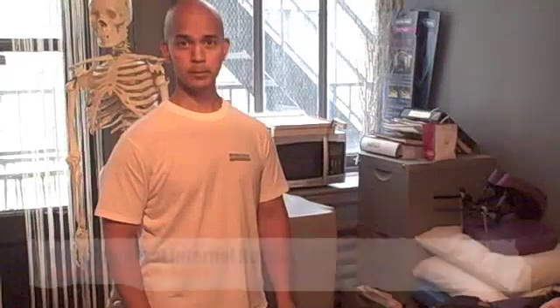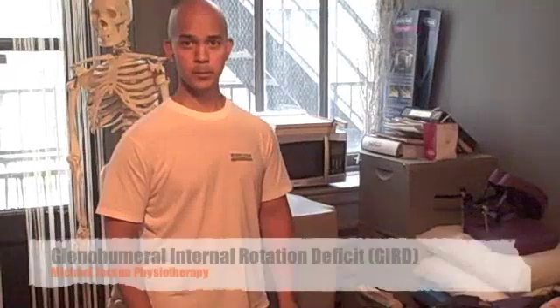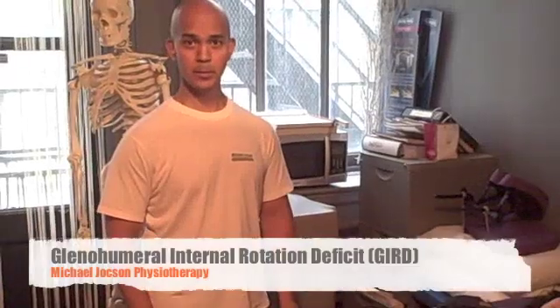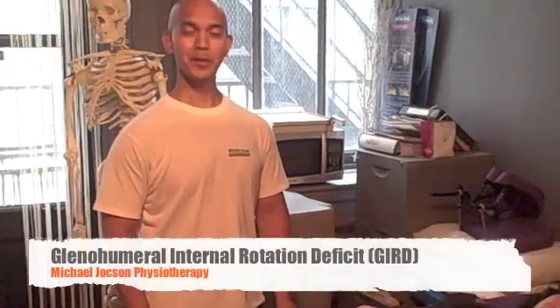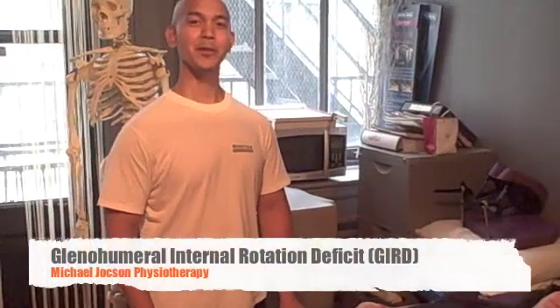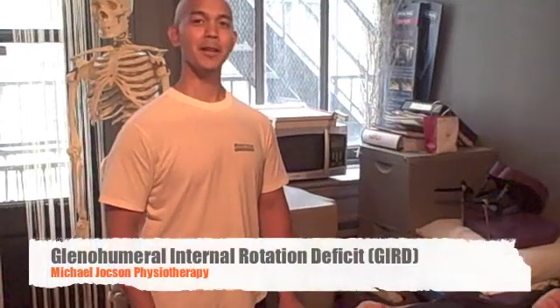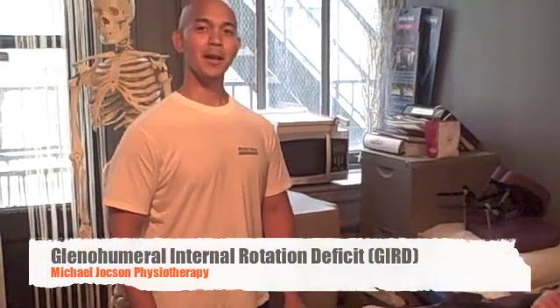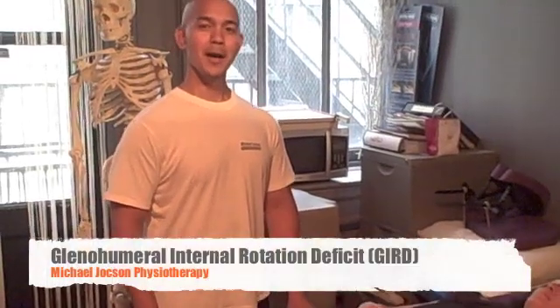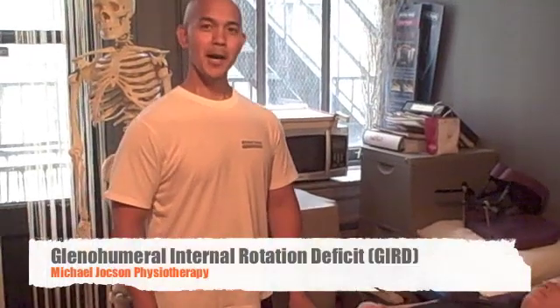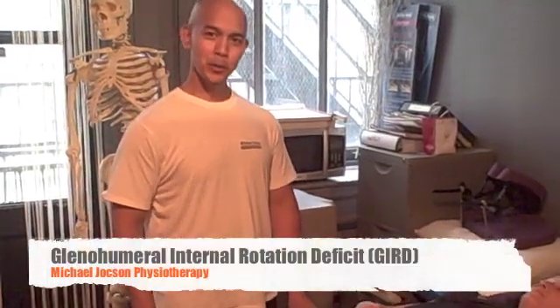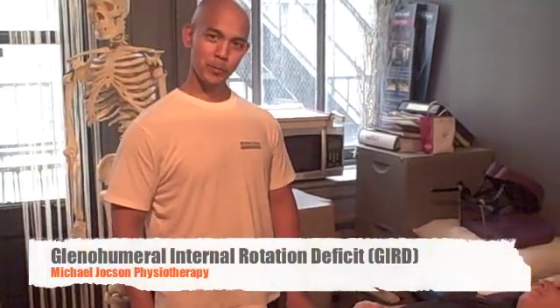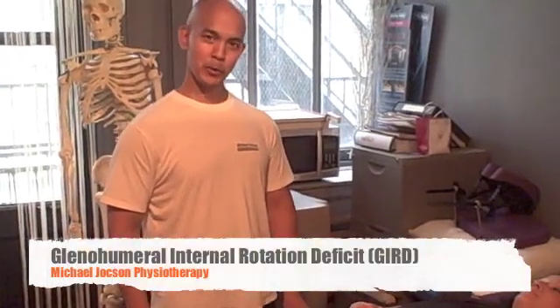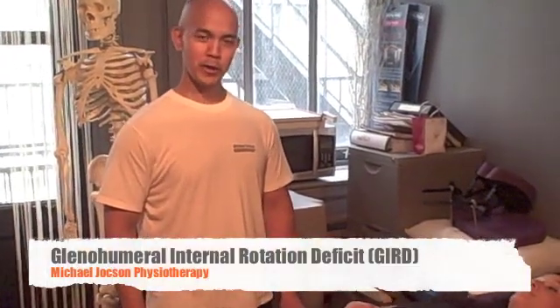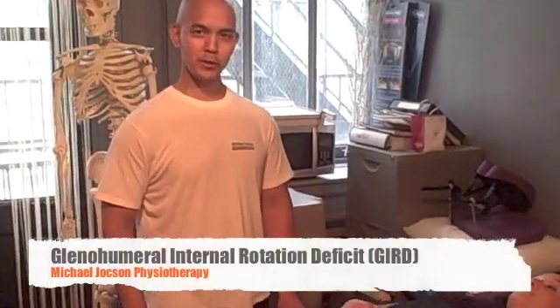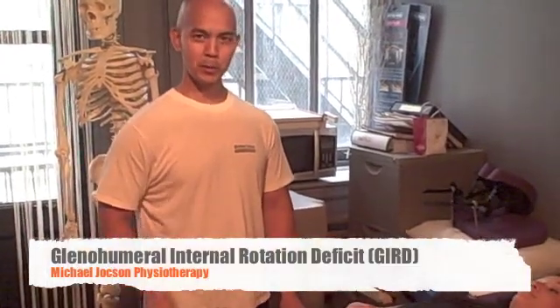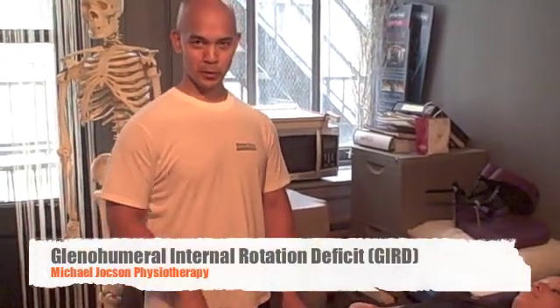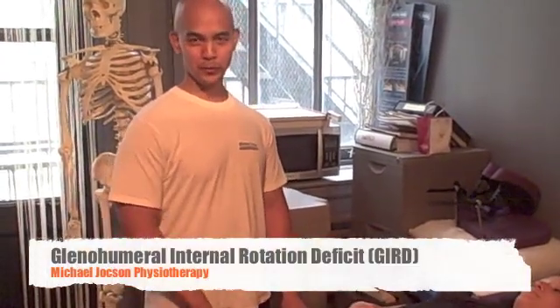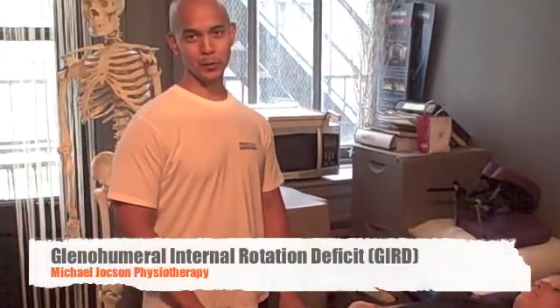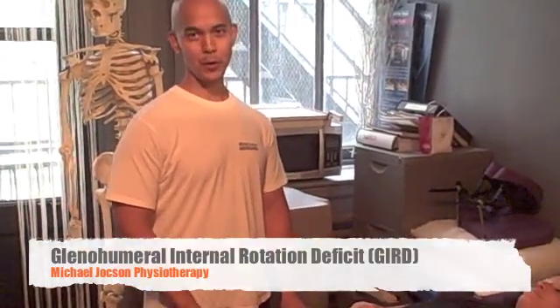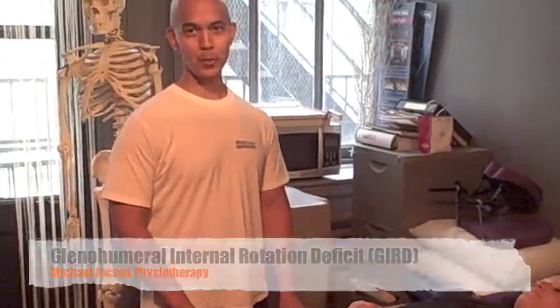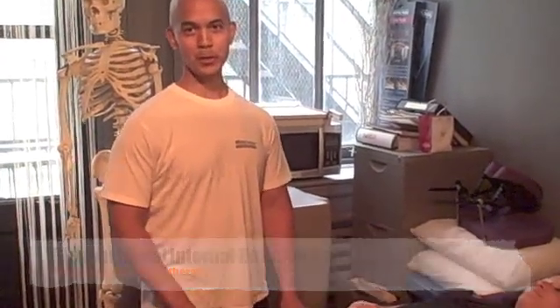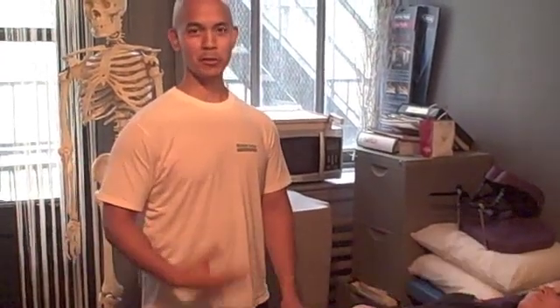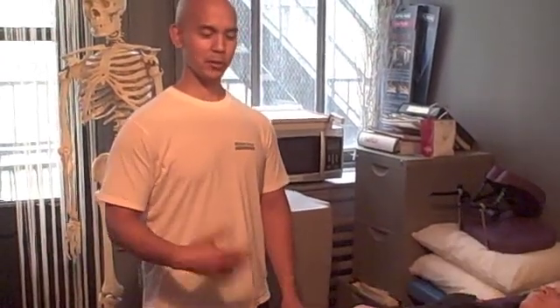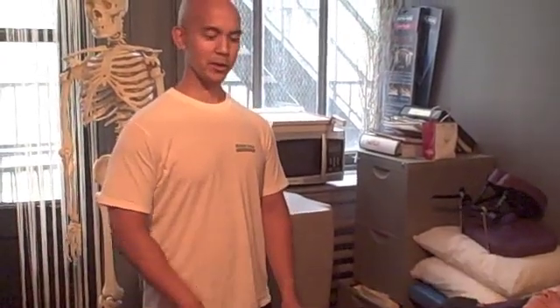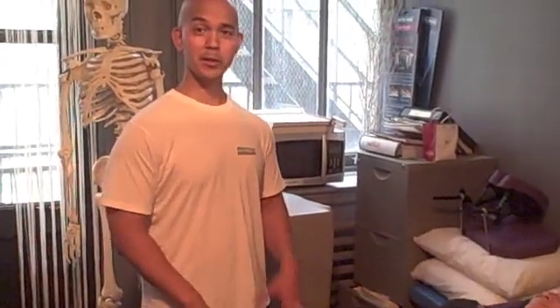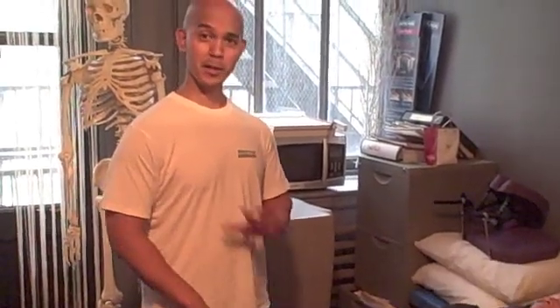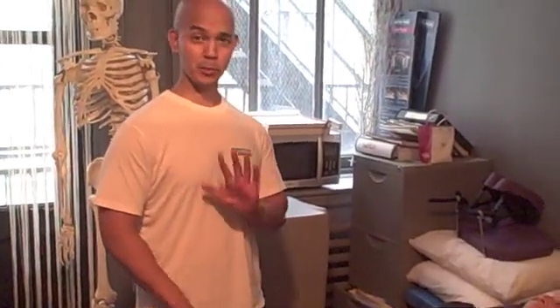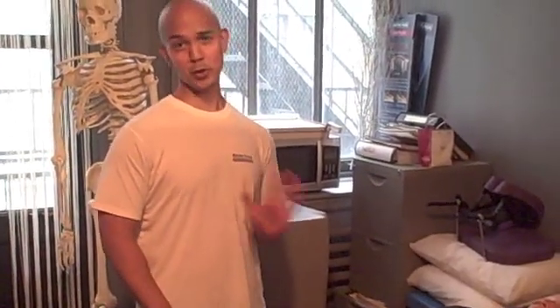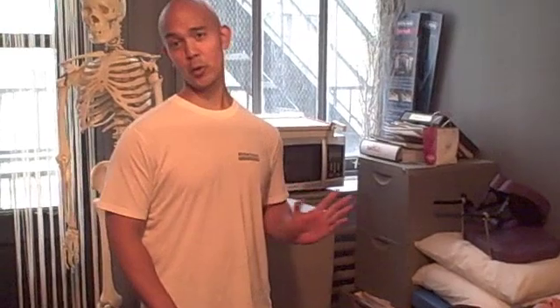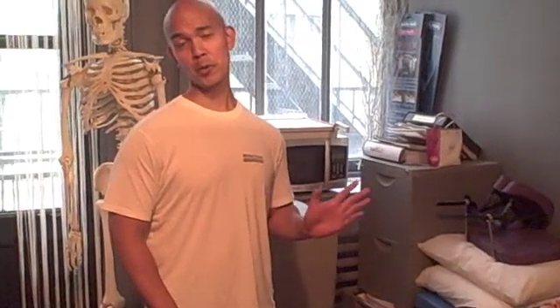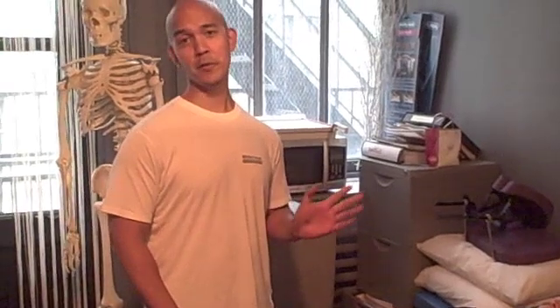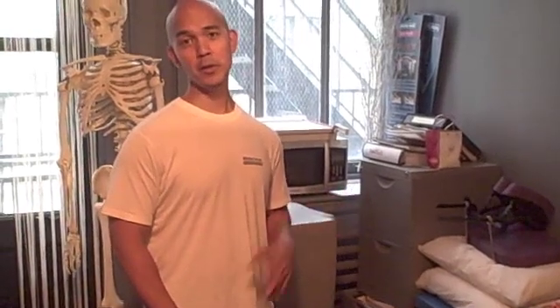Hey, beautiful. How are you doing? It's Michael Jackson. I'm Michael Jackson from Physiotherapy here at Physique. Today I just want to share a quick video.